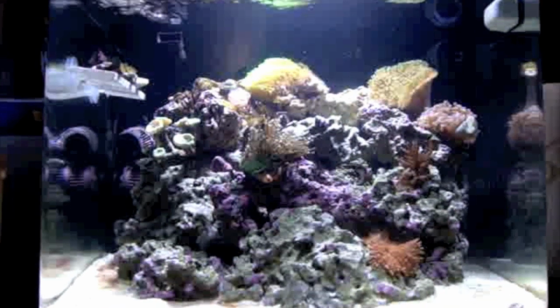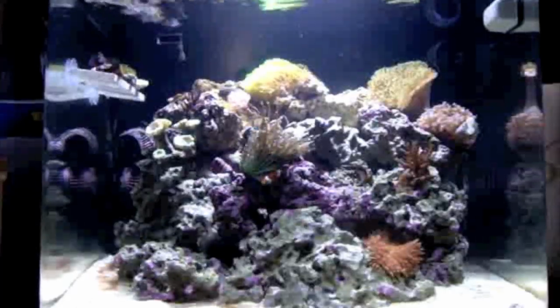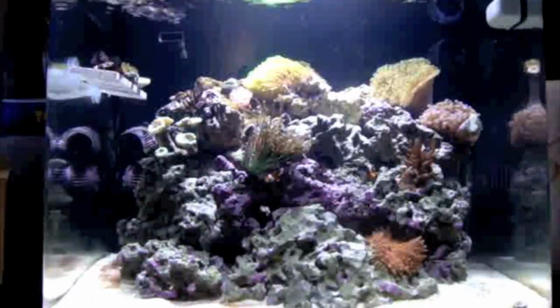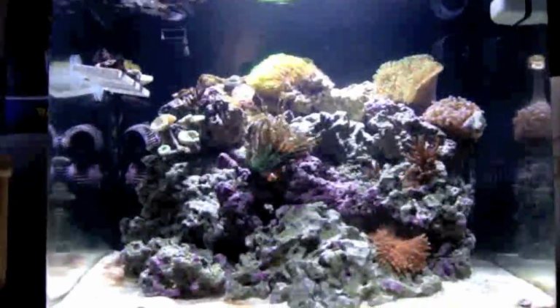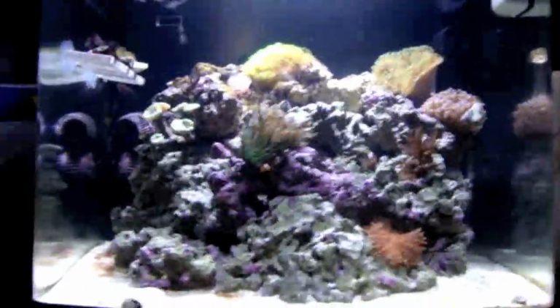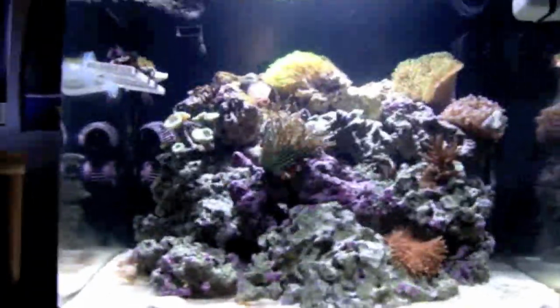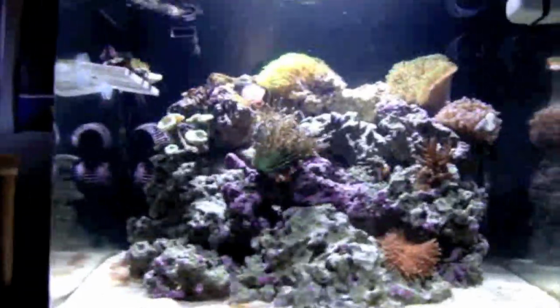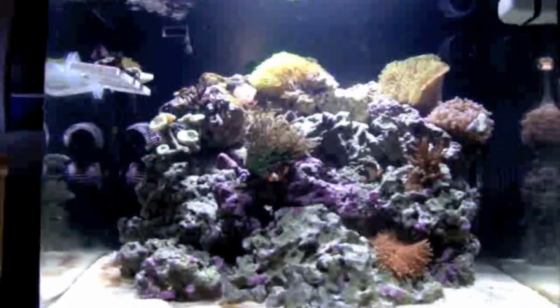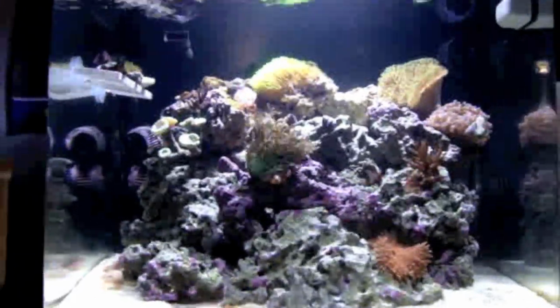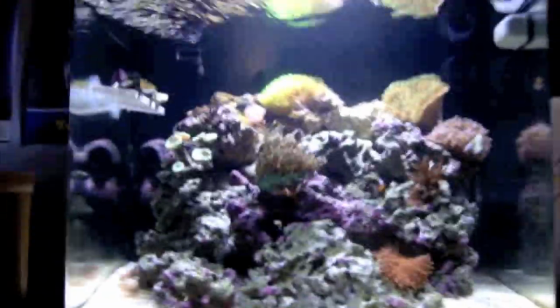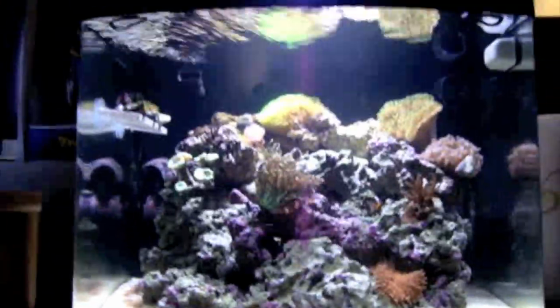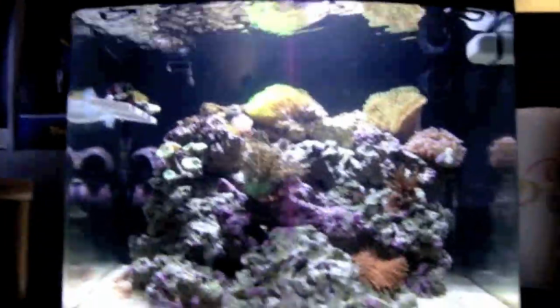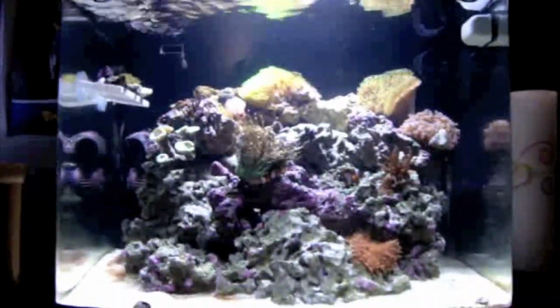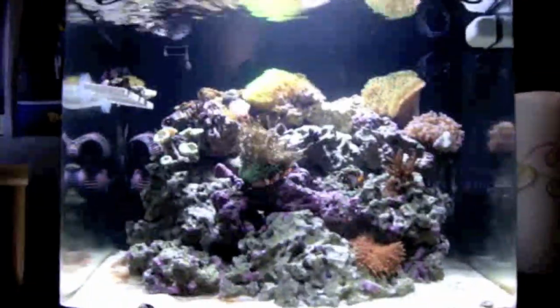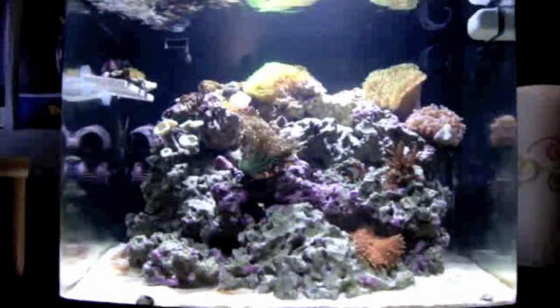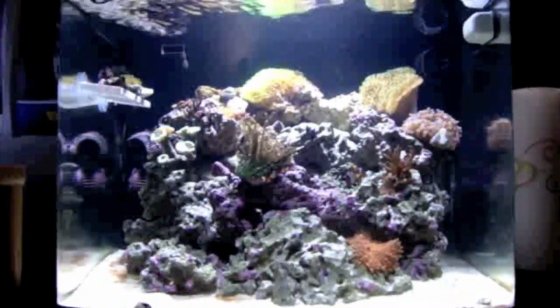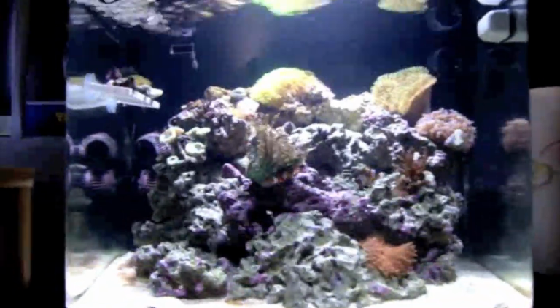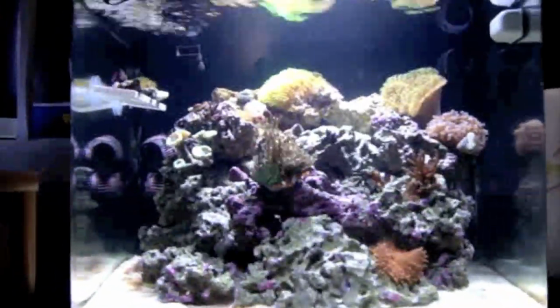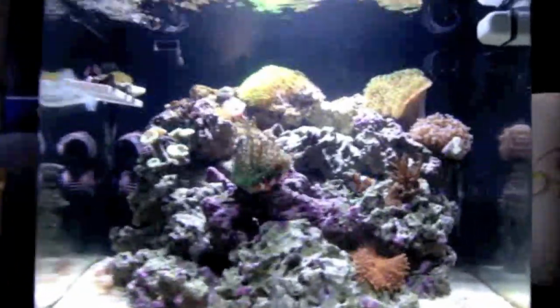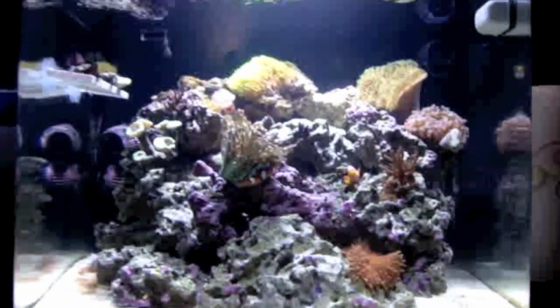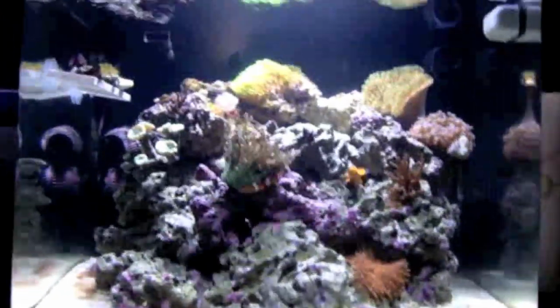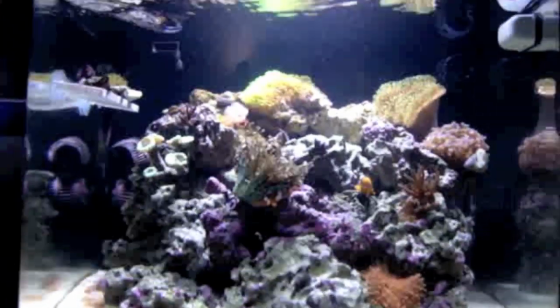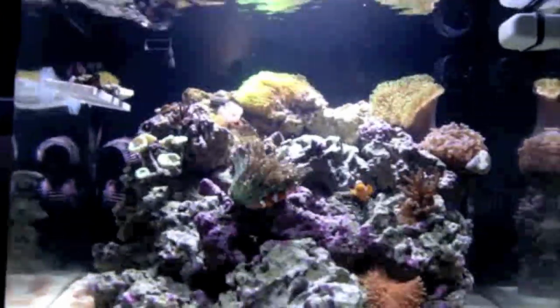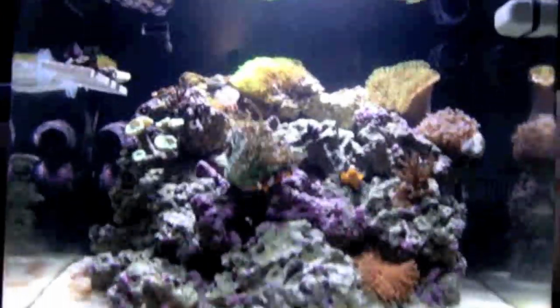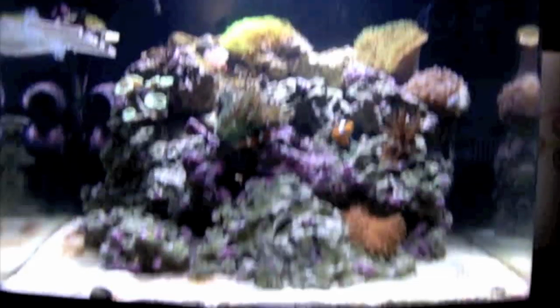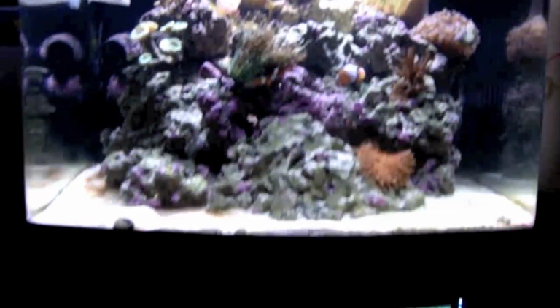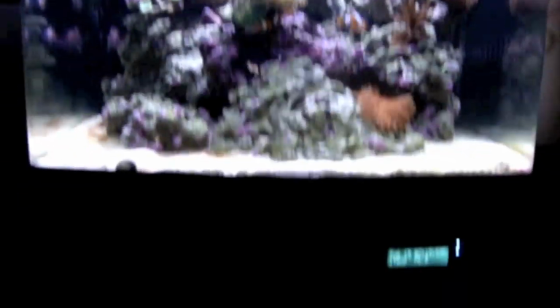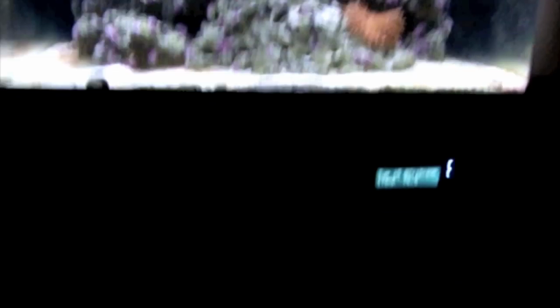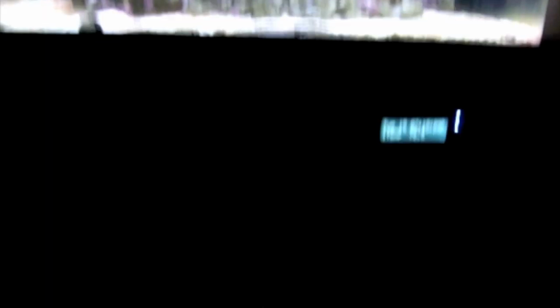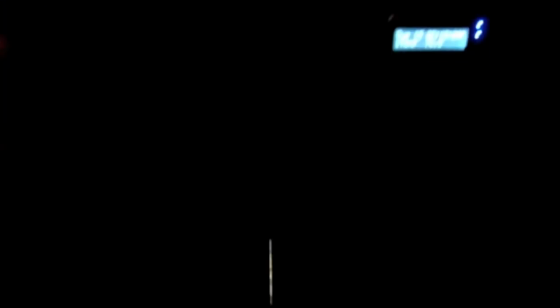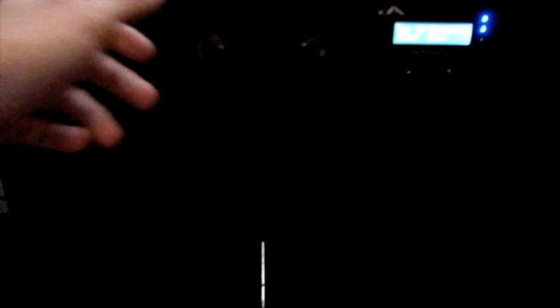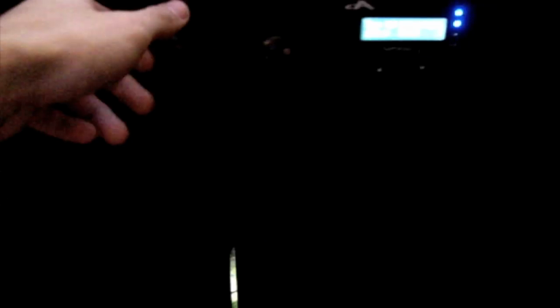Hey YouTube, this is Archangel and I'm here to show you the custom sump I built. Let's go take a look inside the cabinet.